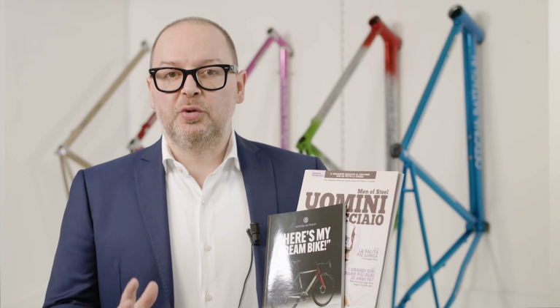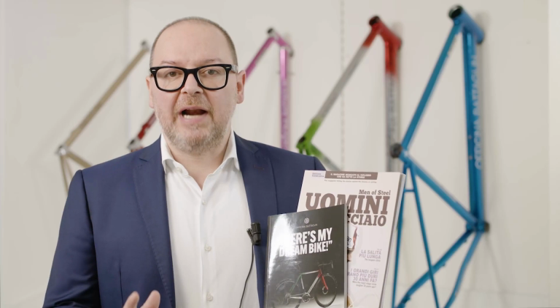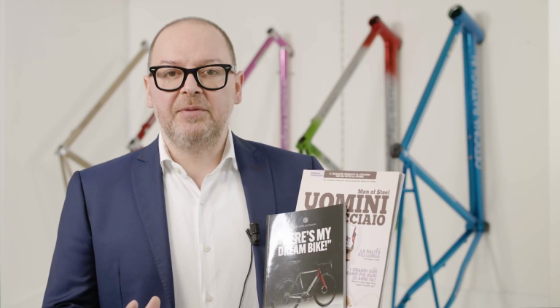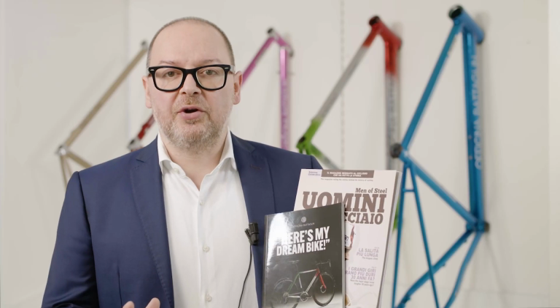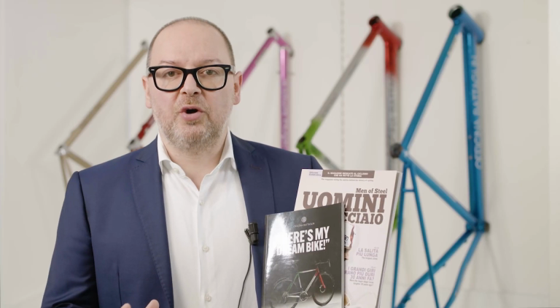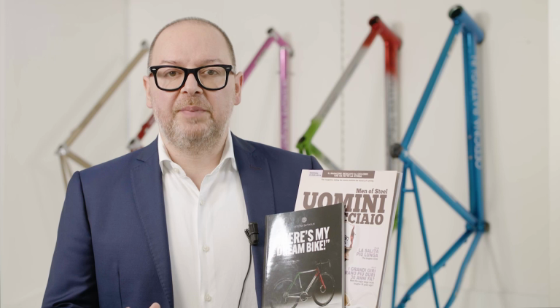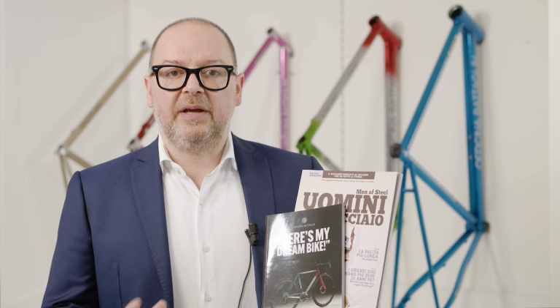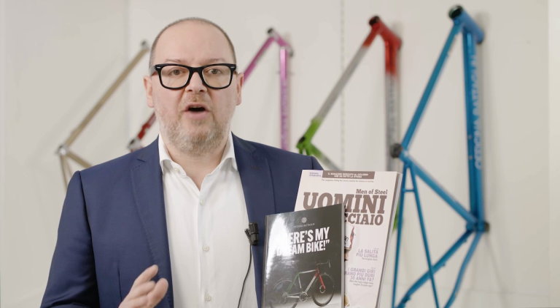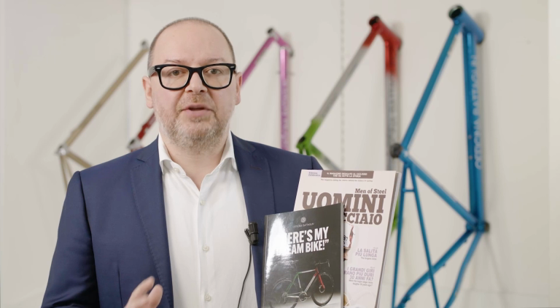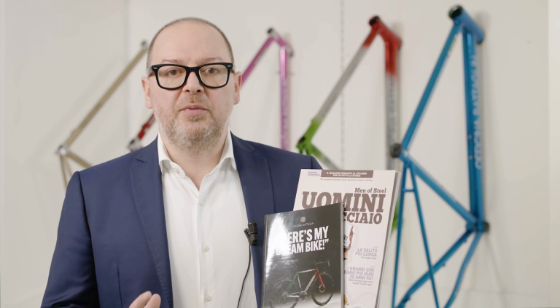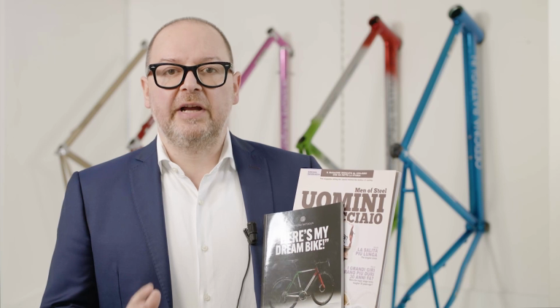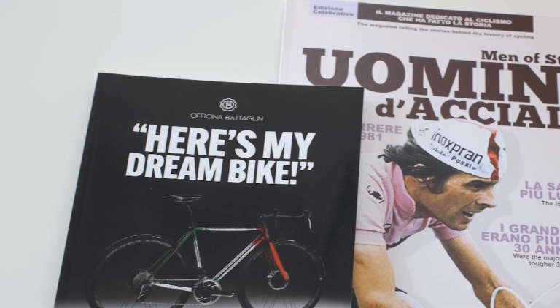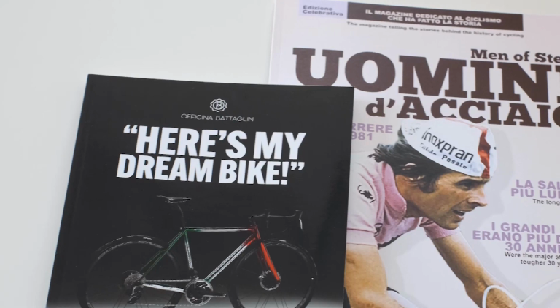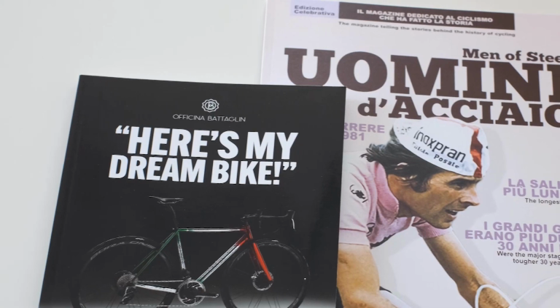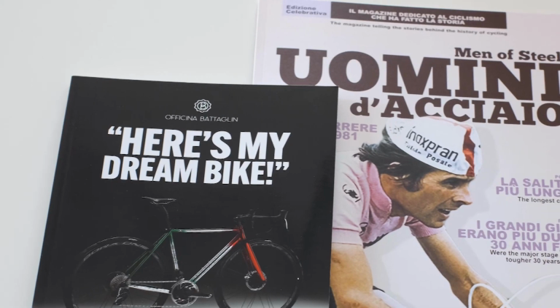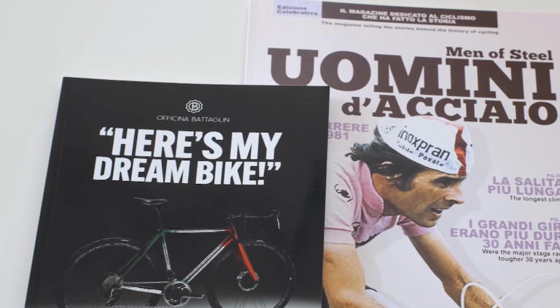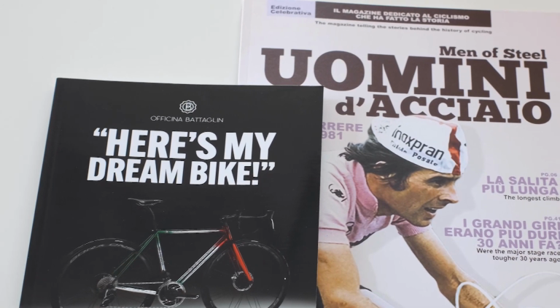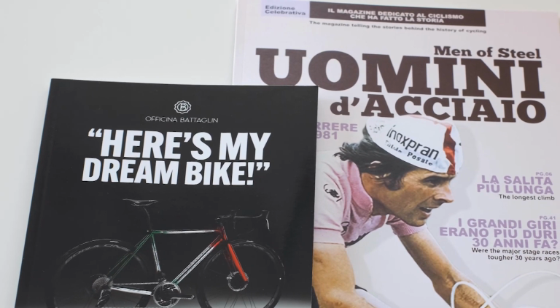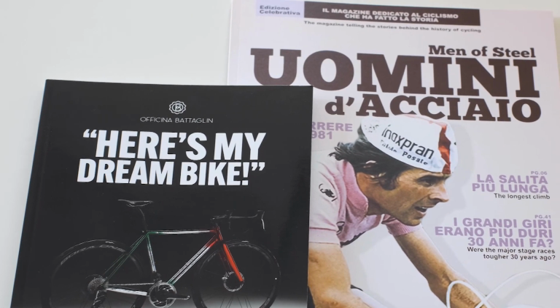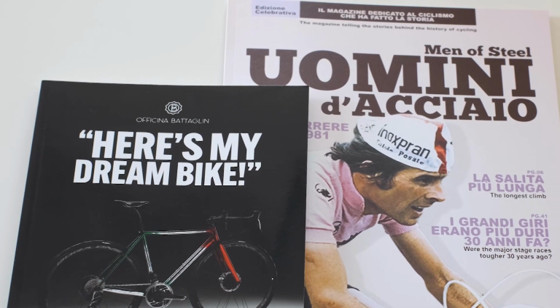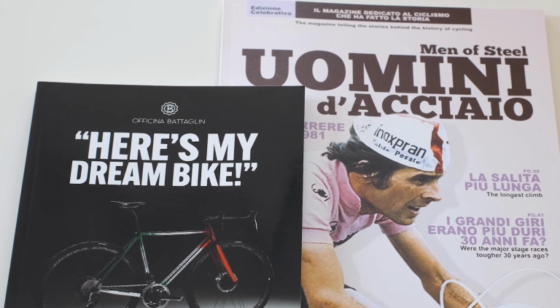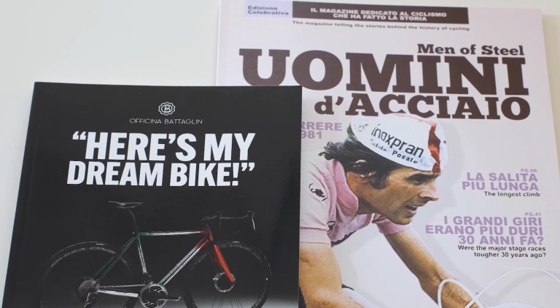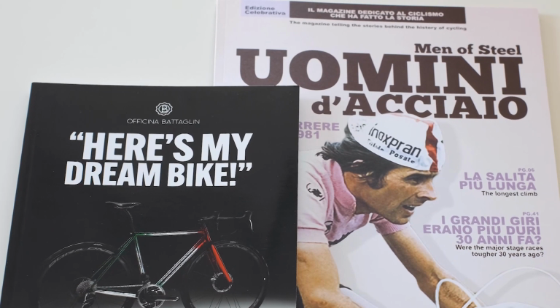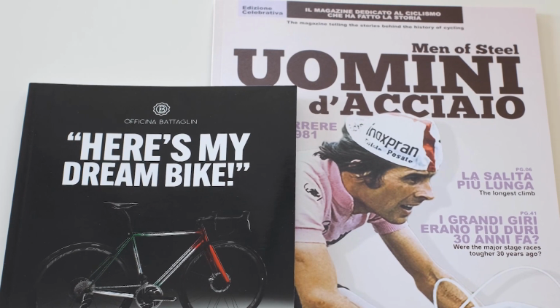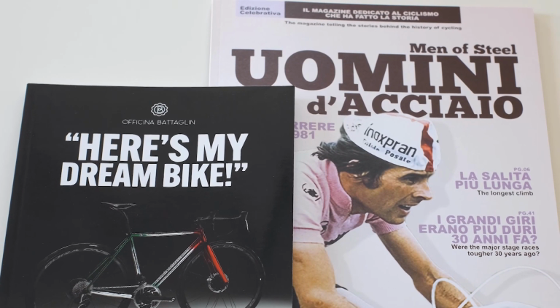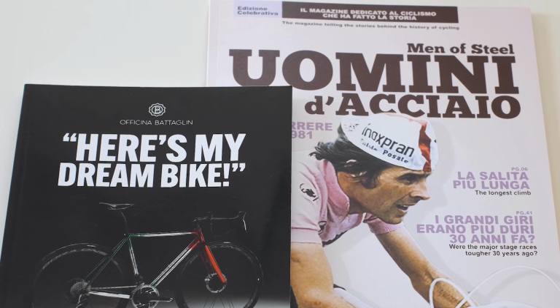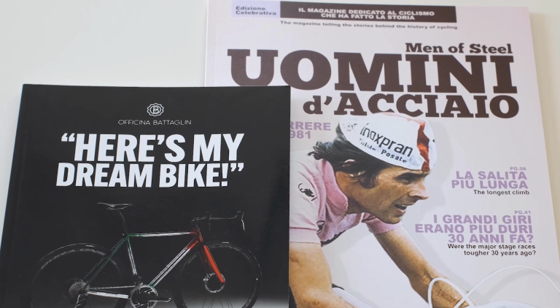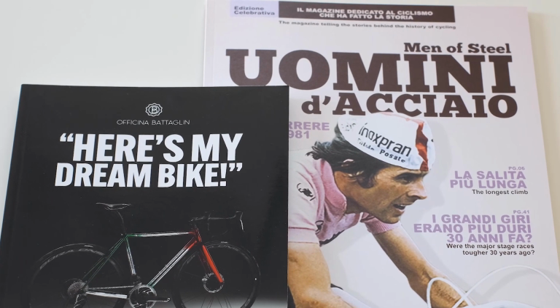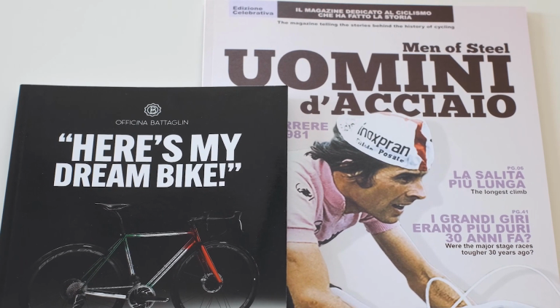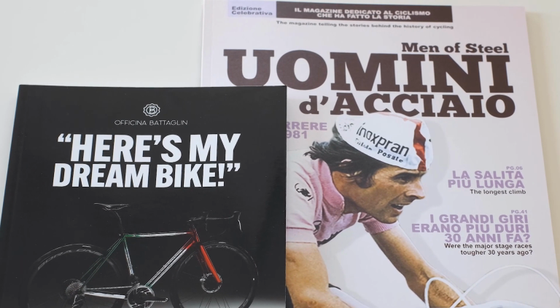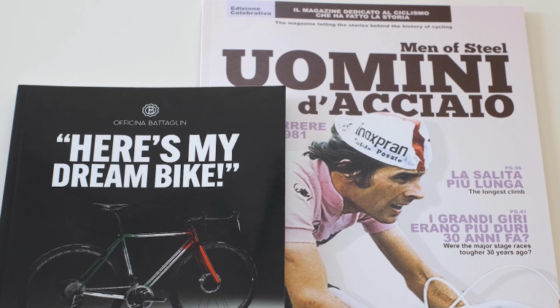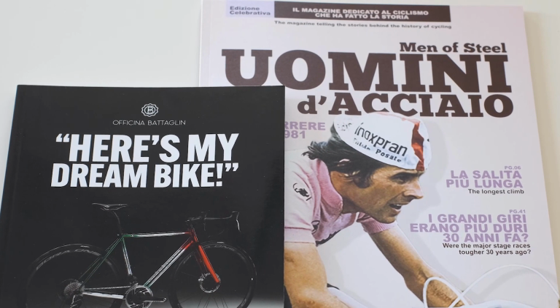To grab your copy of the book and the magazine, check out the link in the description down below.